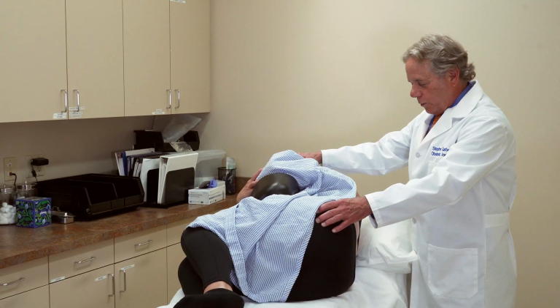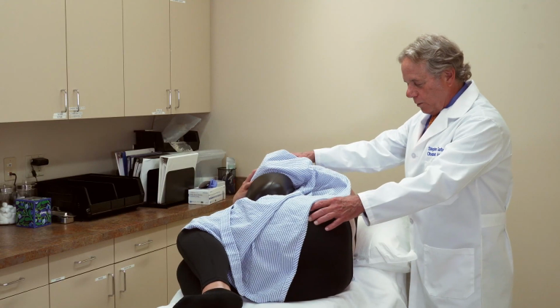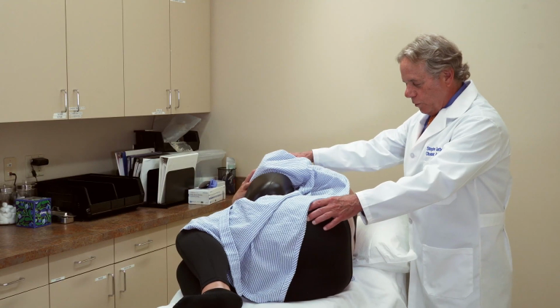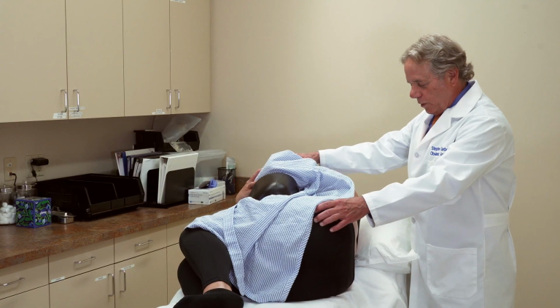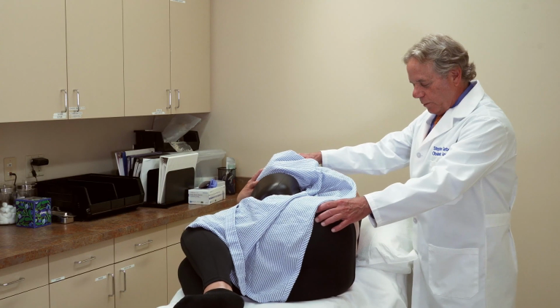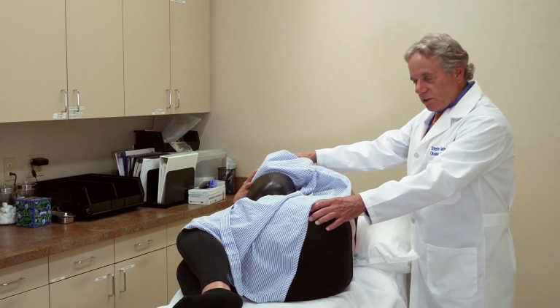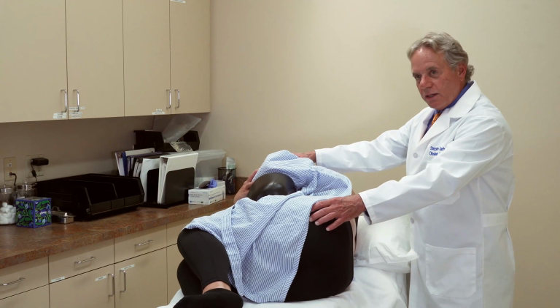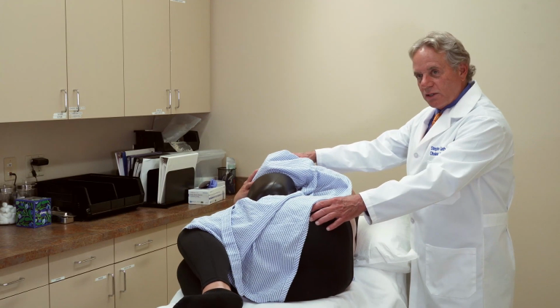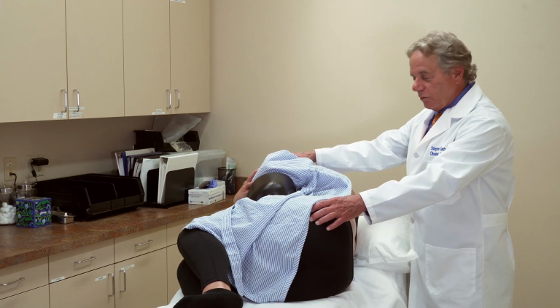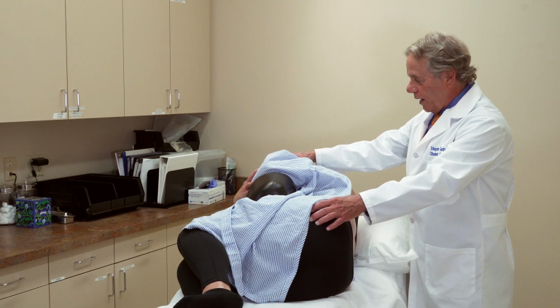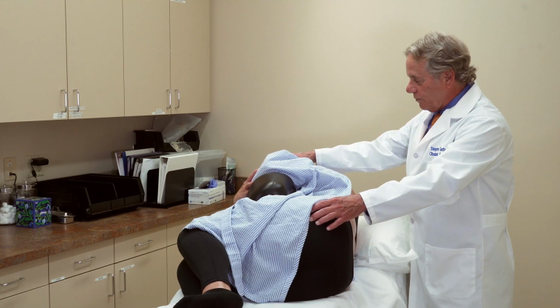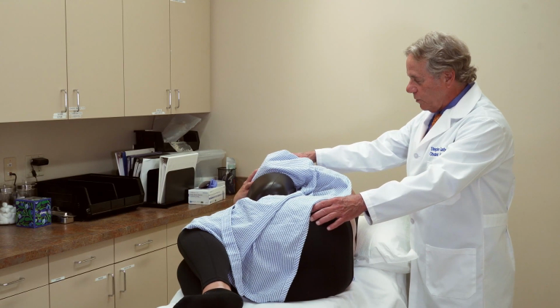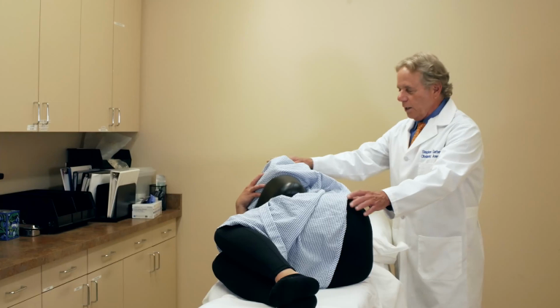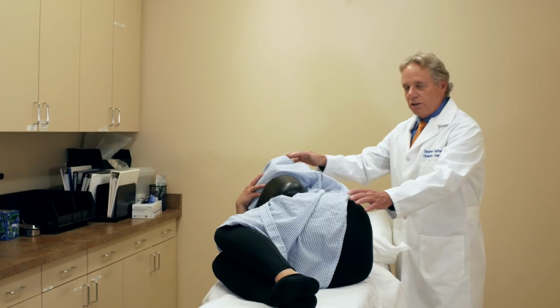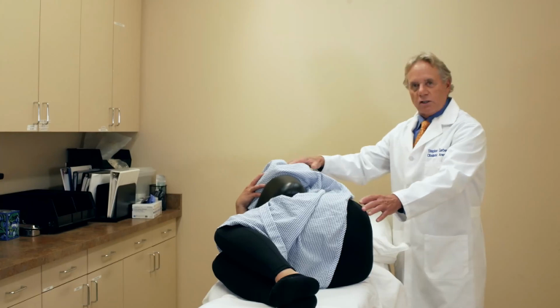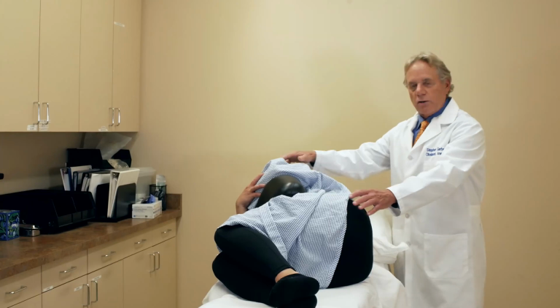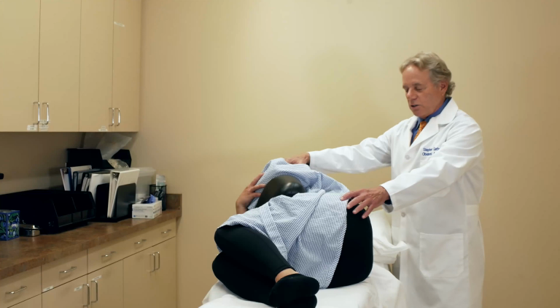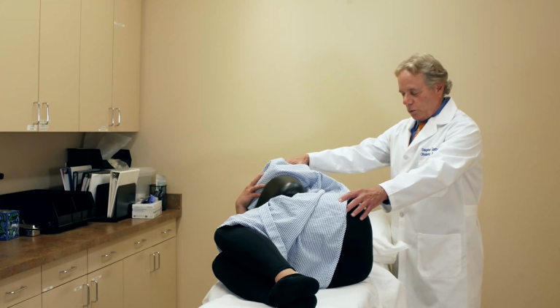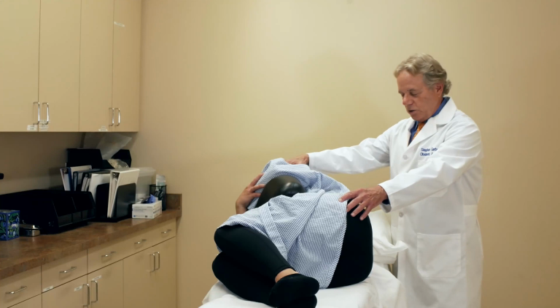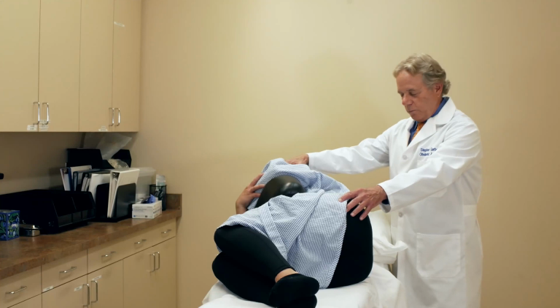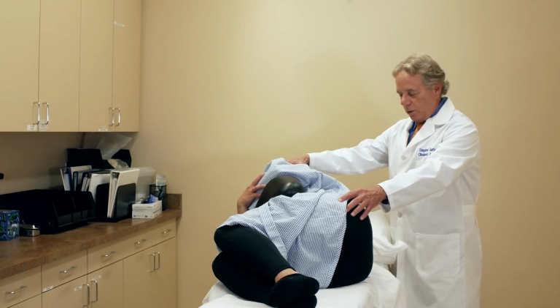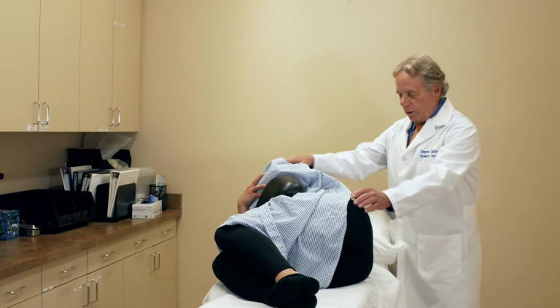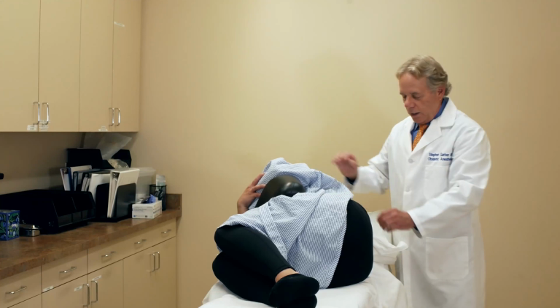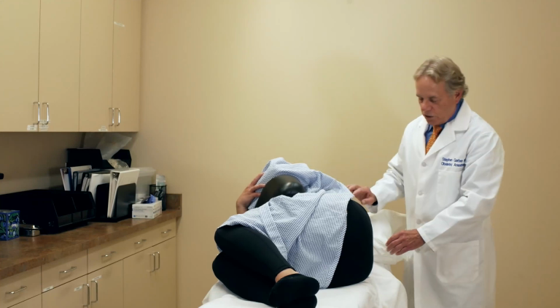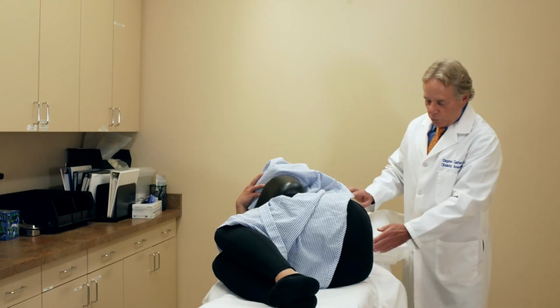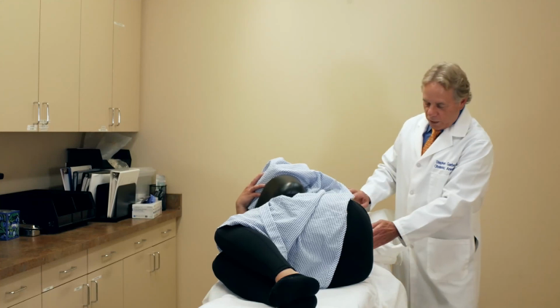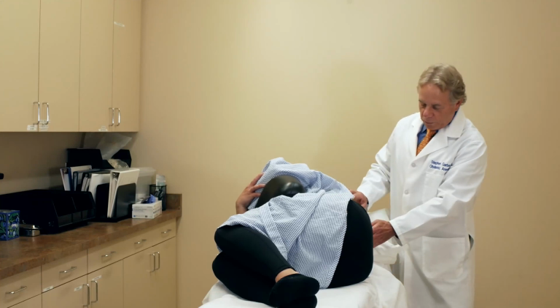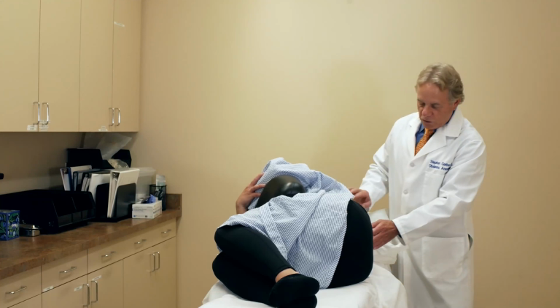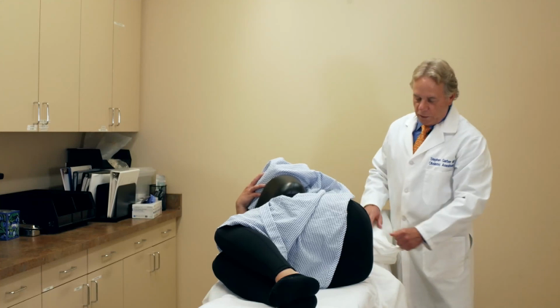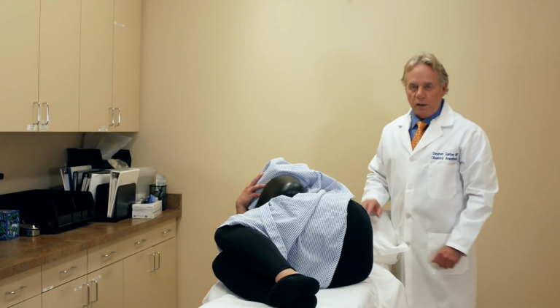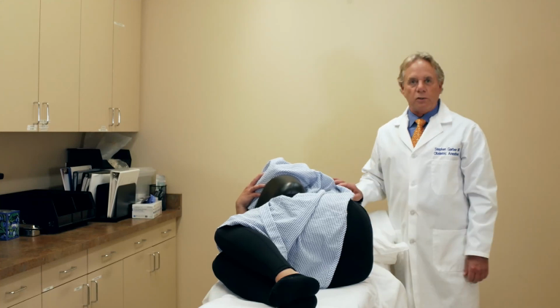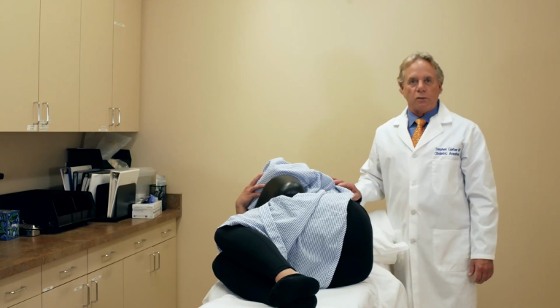We can move her a little bit side to side if we have to. If she has a contraction, she squeezes that pillow. And she's all ready for placement of her epidural.